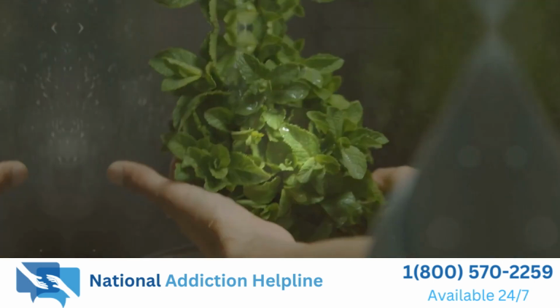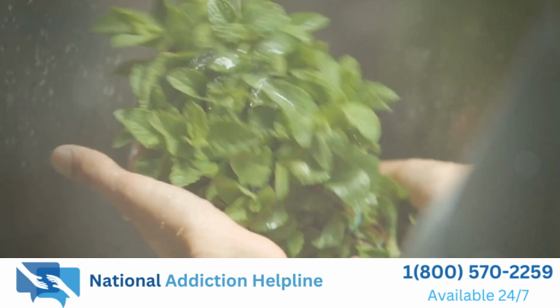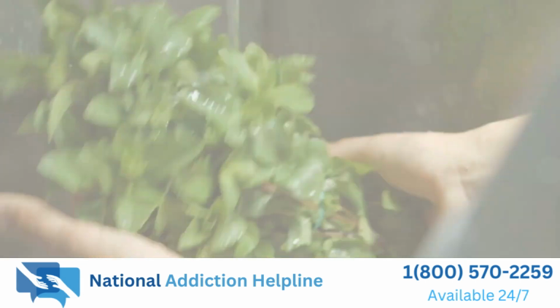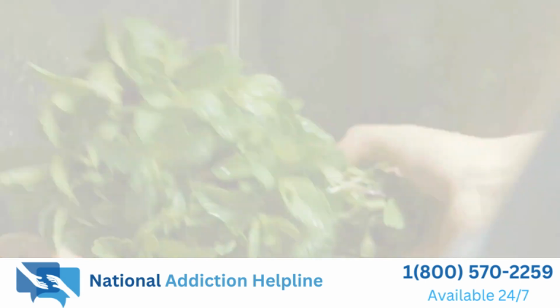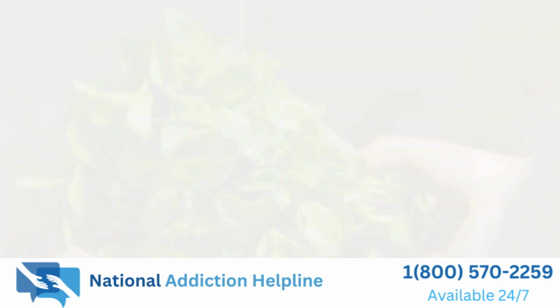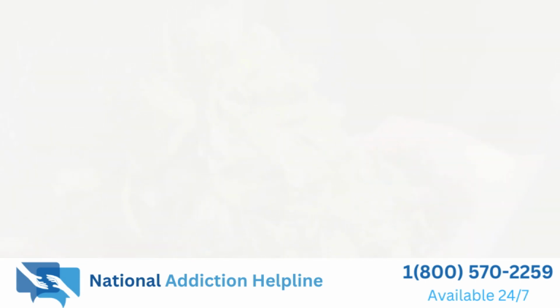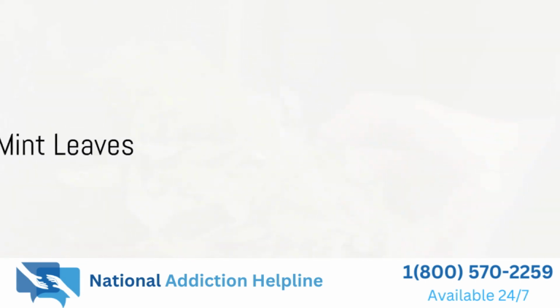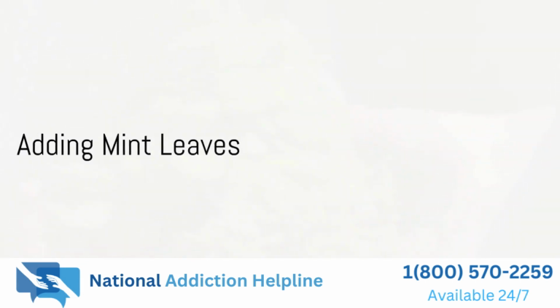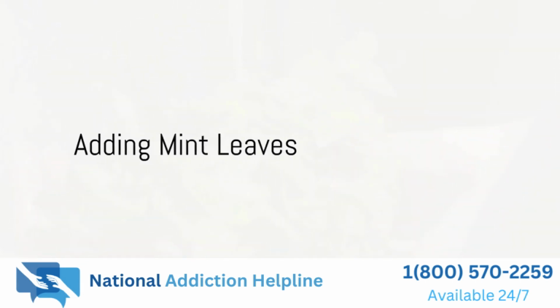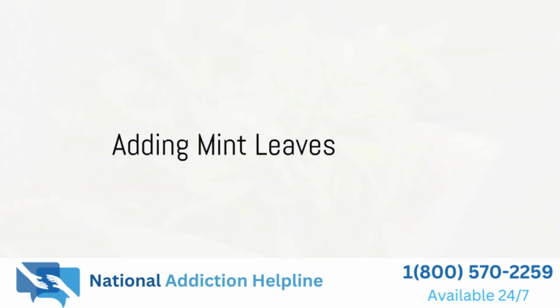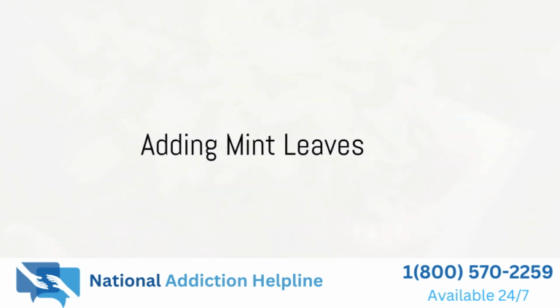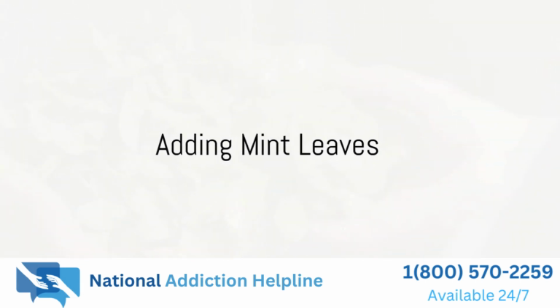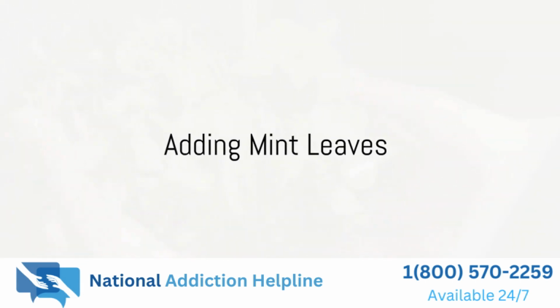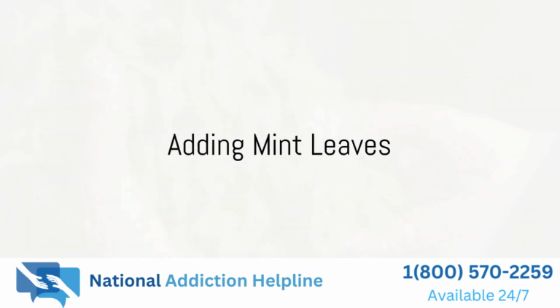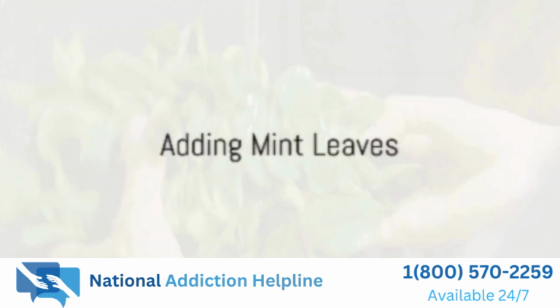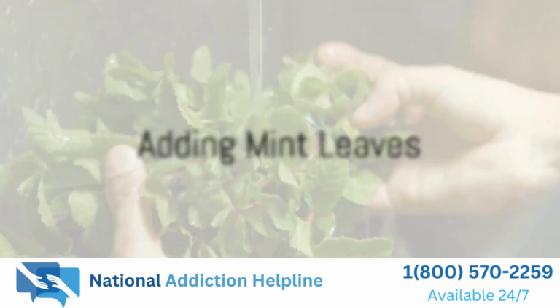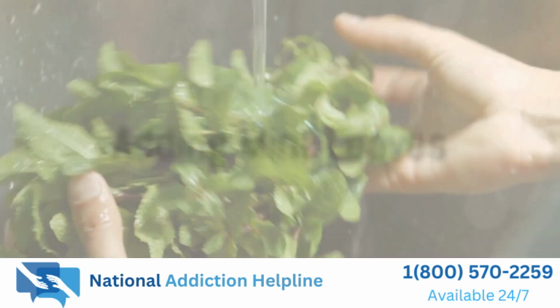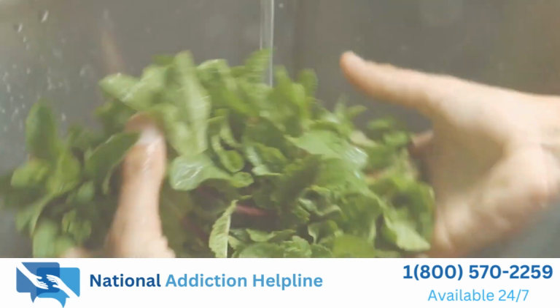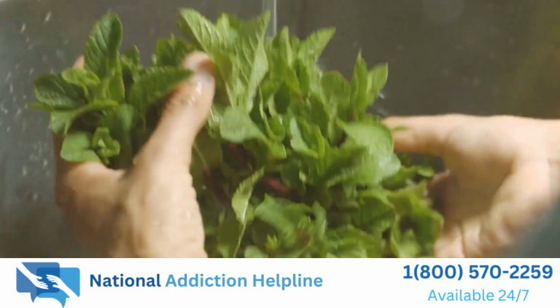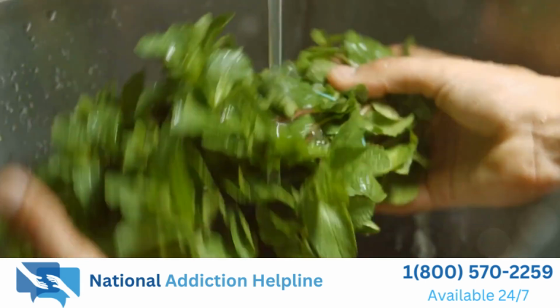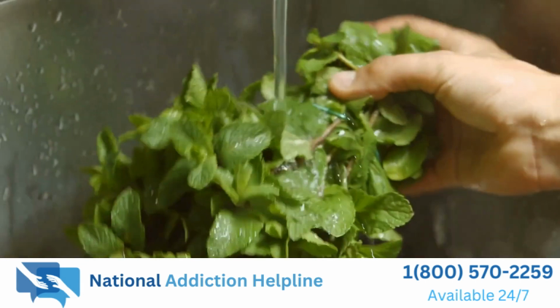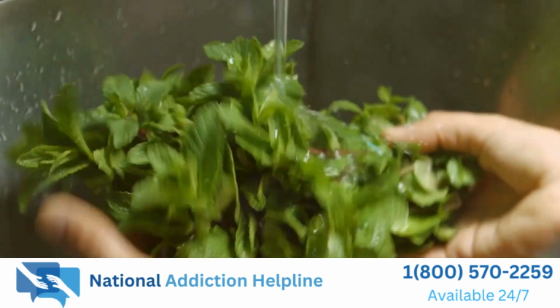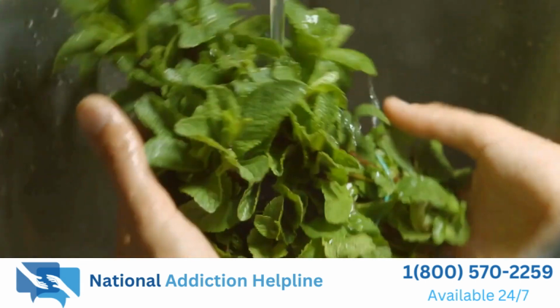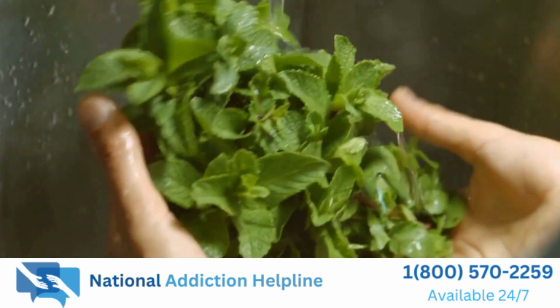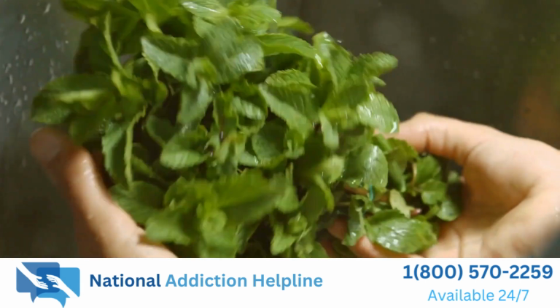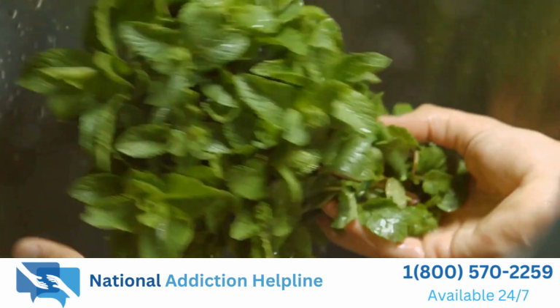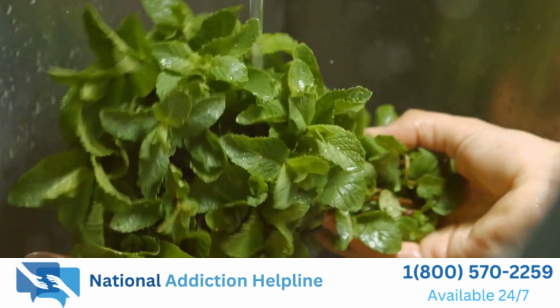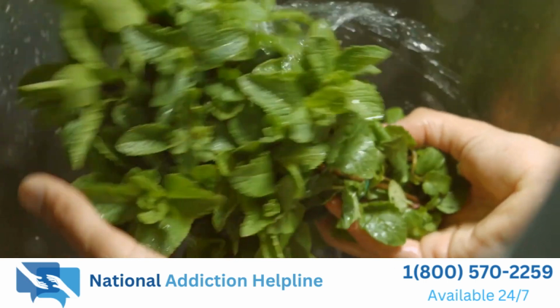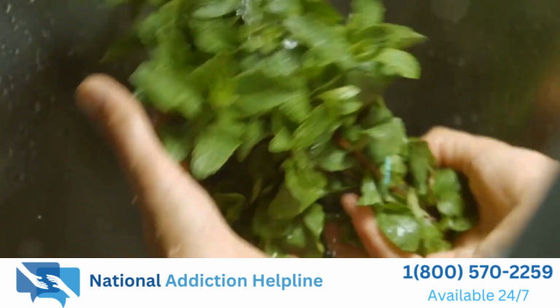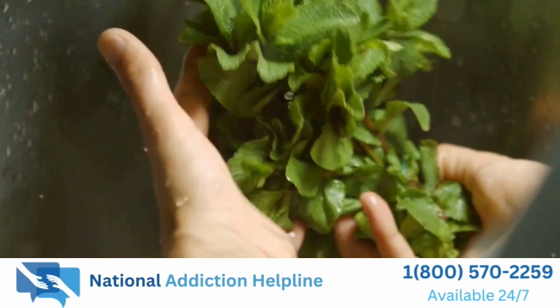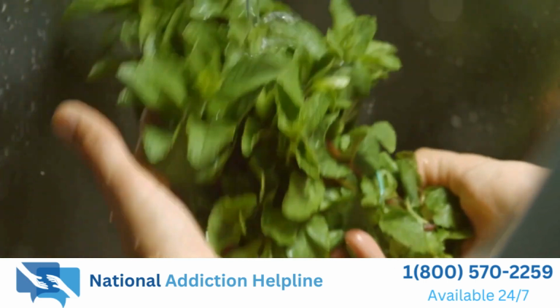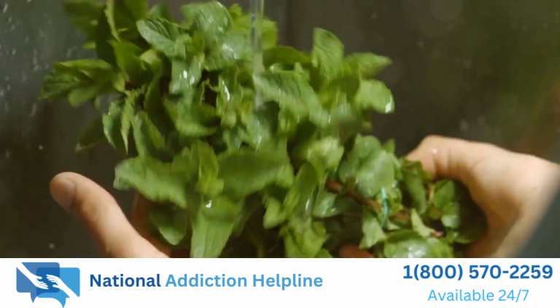To give our drink a little kick, we're going to add some fresh mint leaves. Tear them into smaller pieces and add them to the mixture.